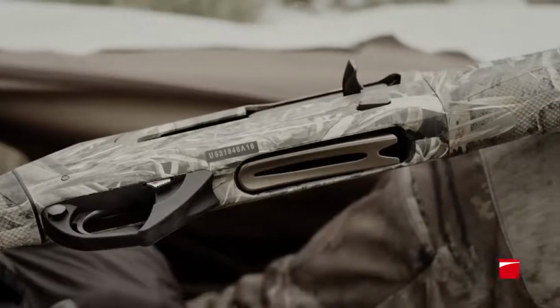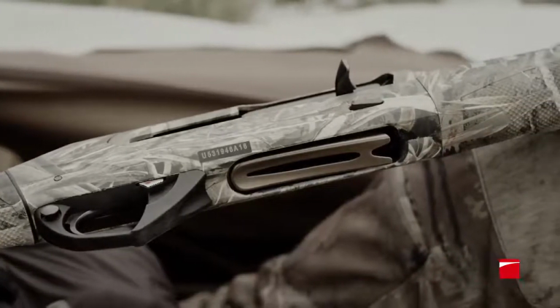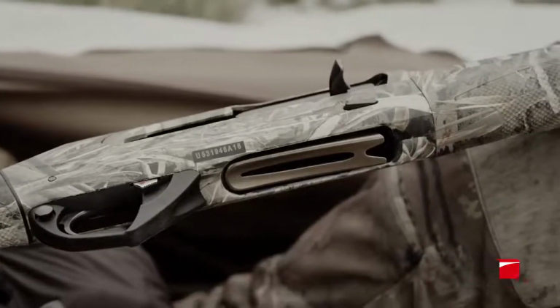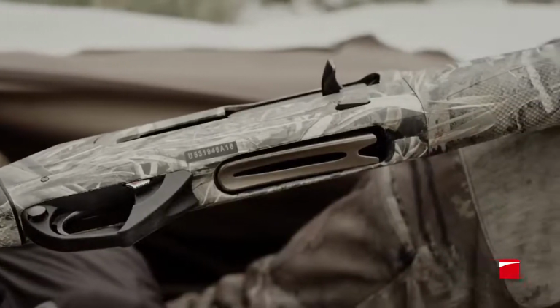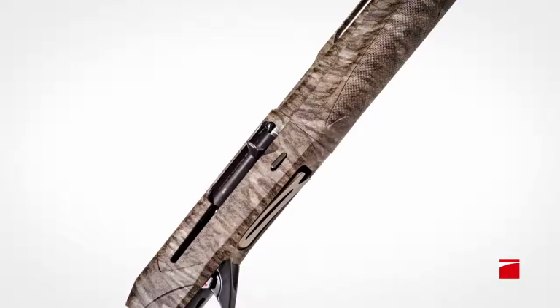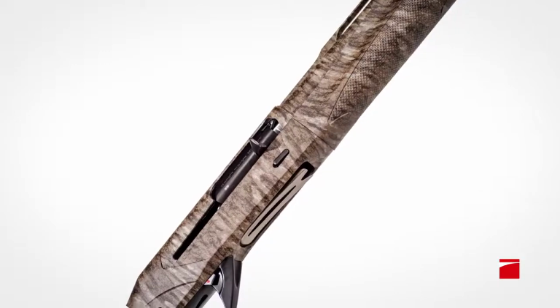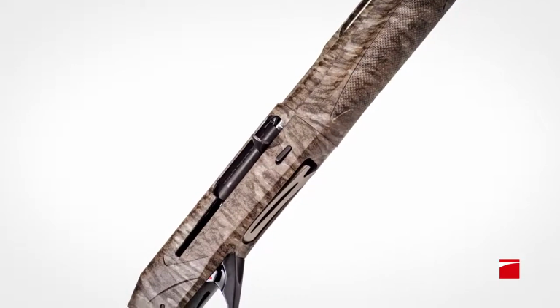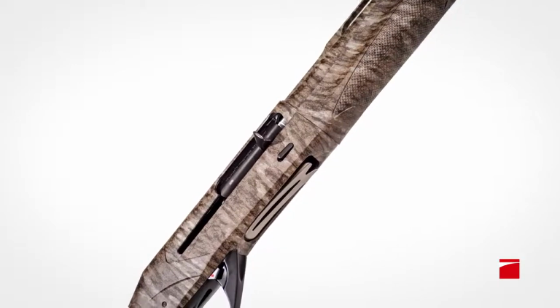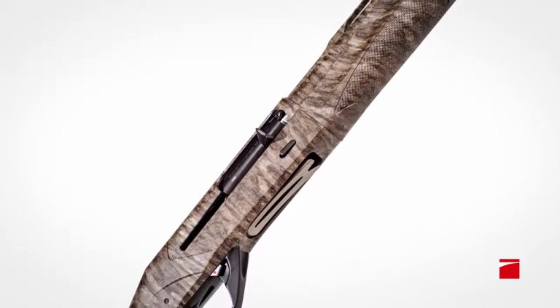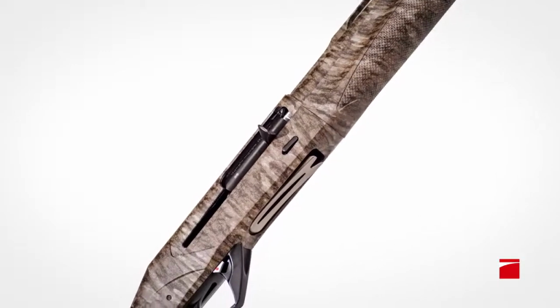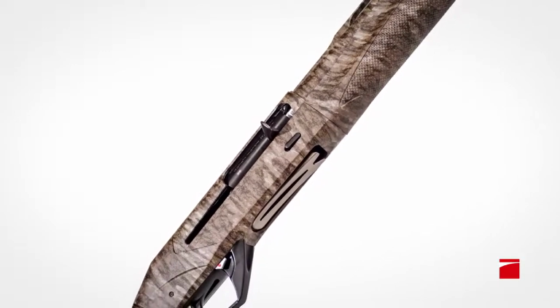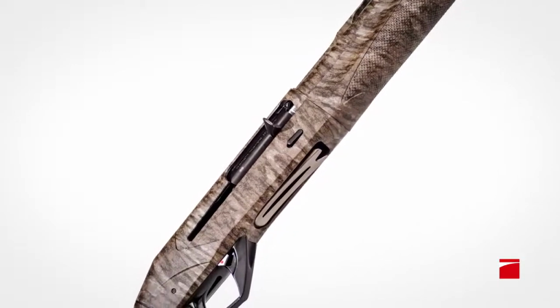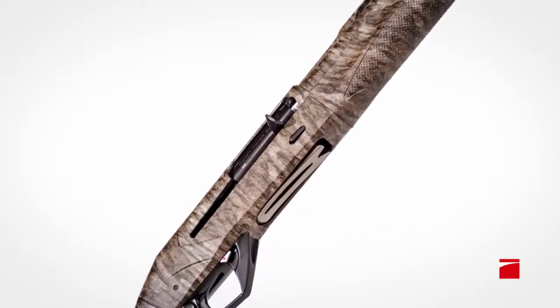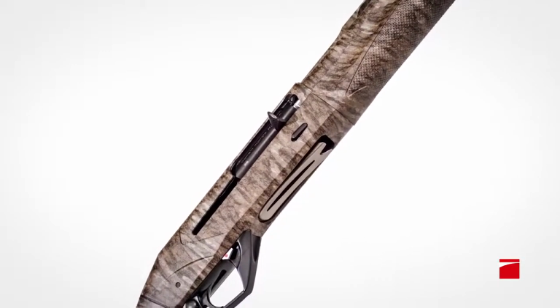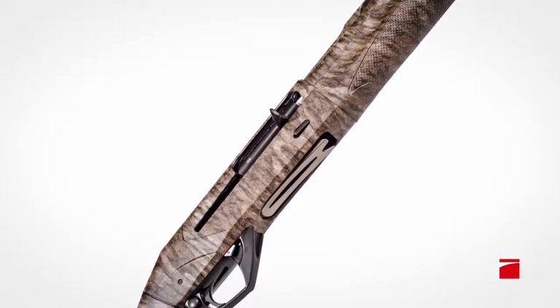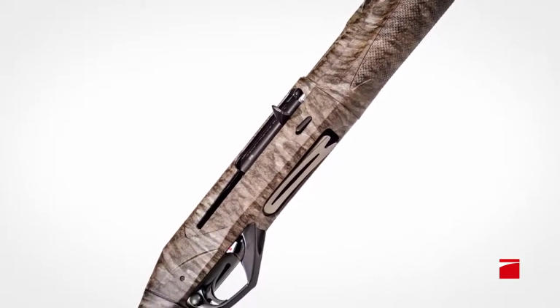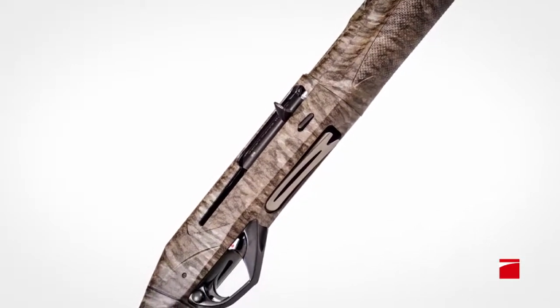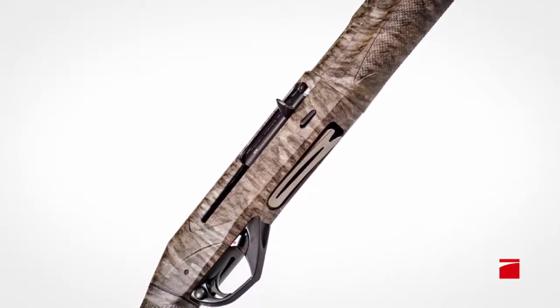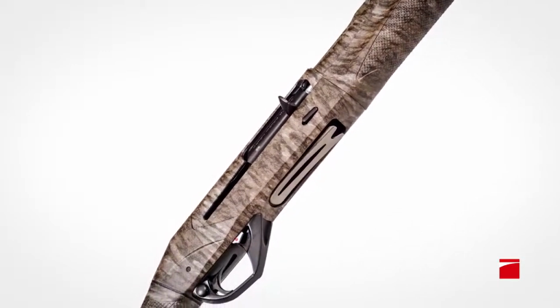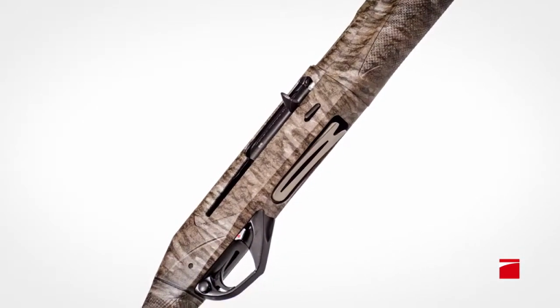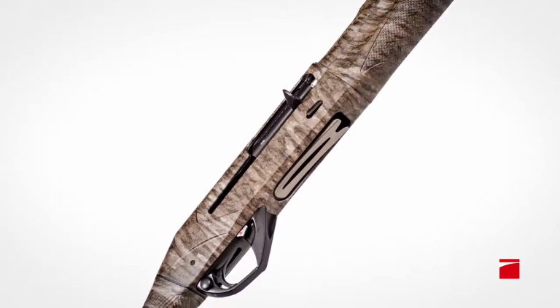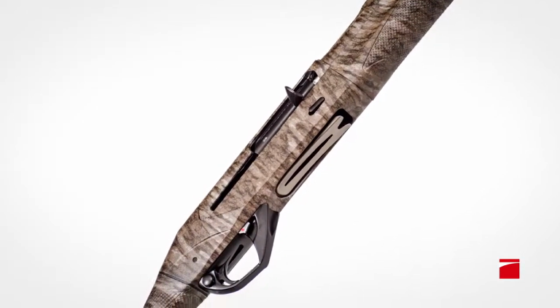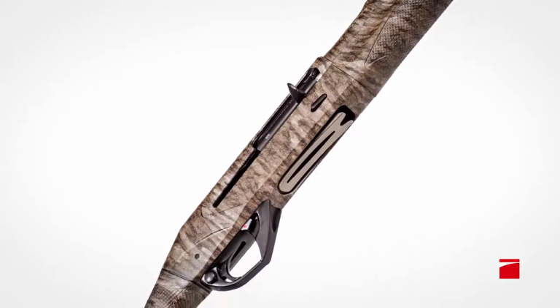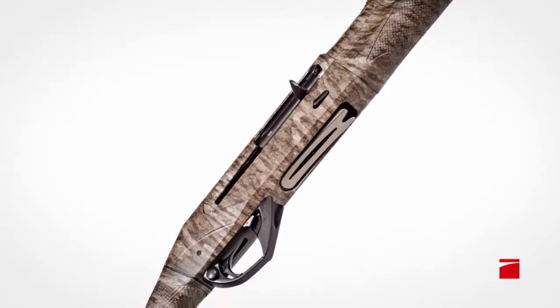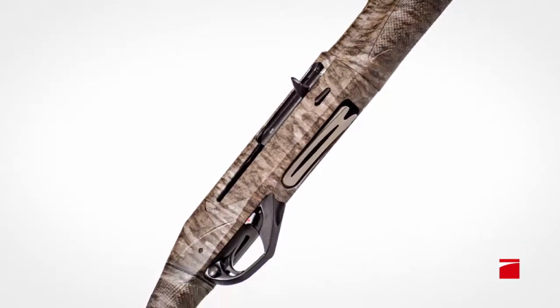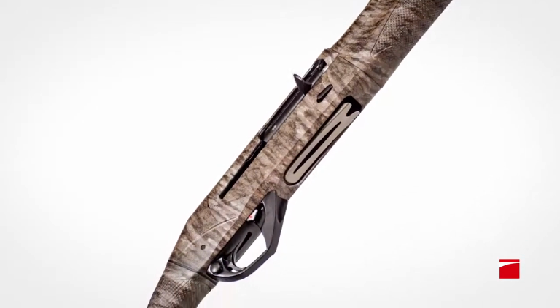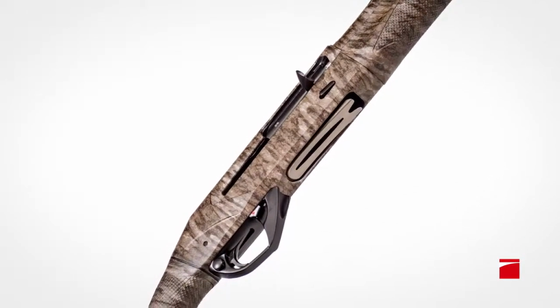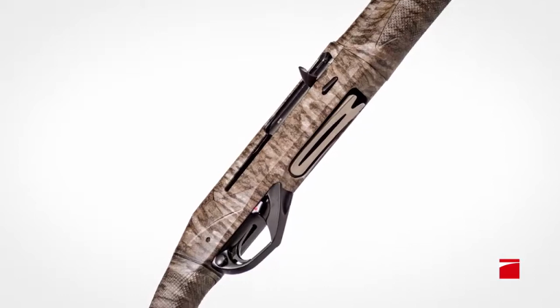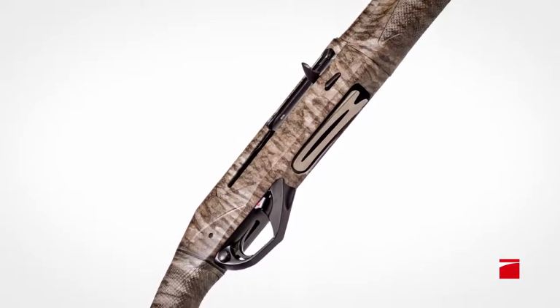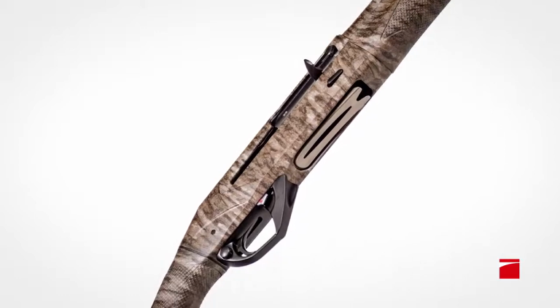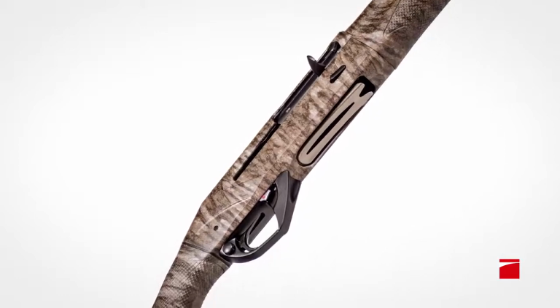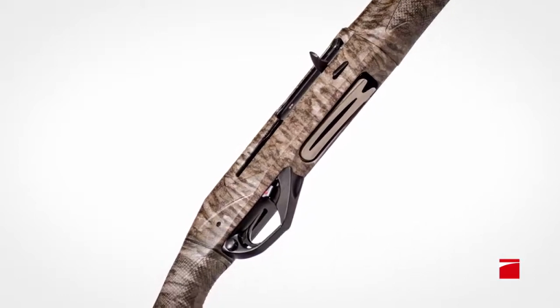The Super Black Eagle III is designed to work flawlessly with gloved hands. The bolt handle, bolt release, and safety are now larger, and the shell drop lever is easier to access.